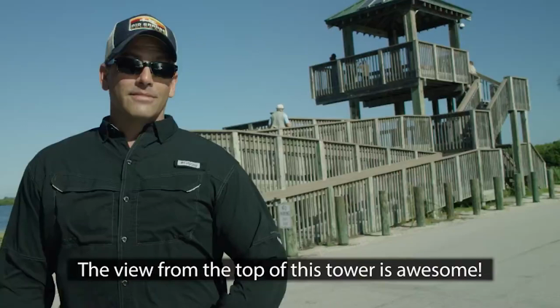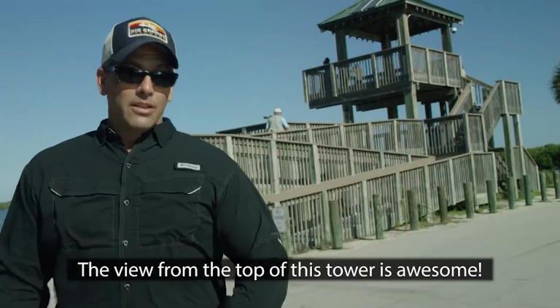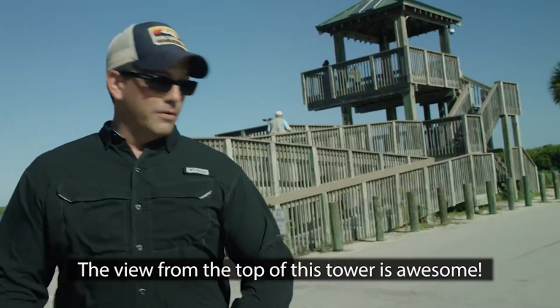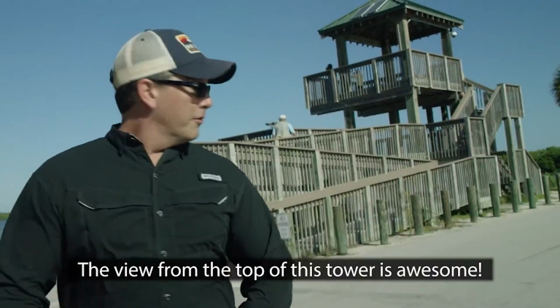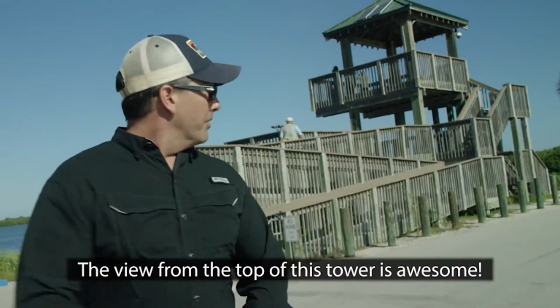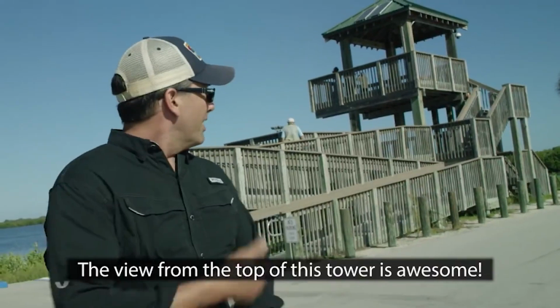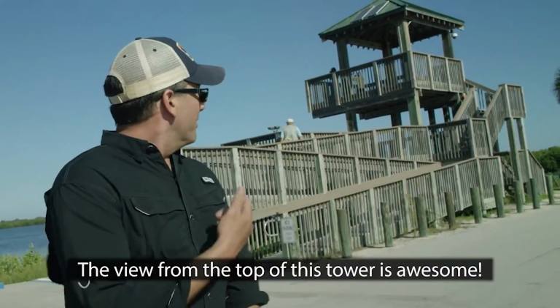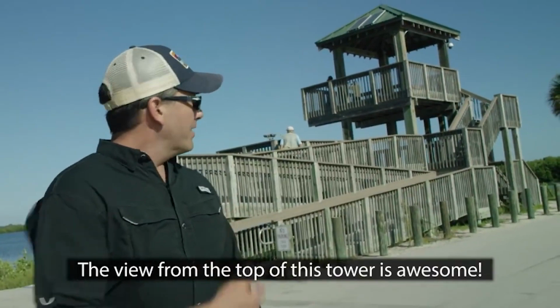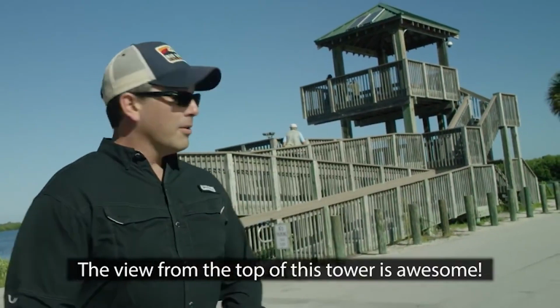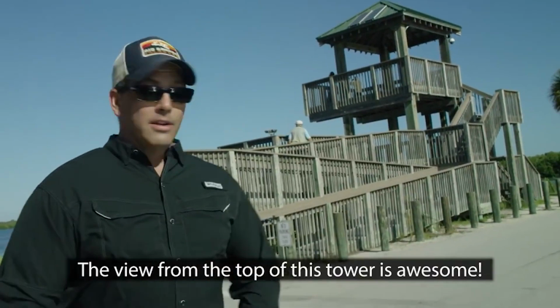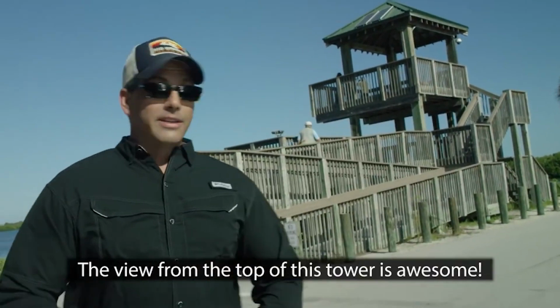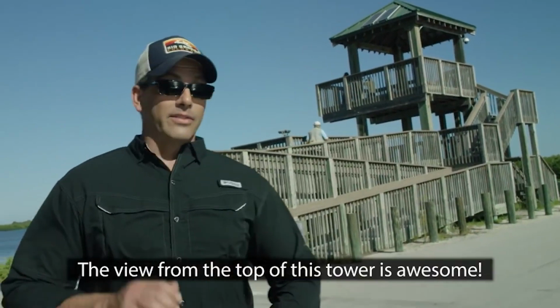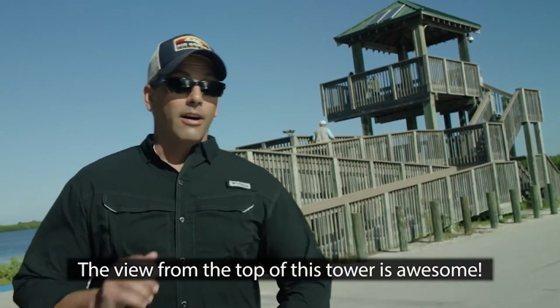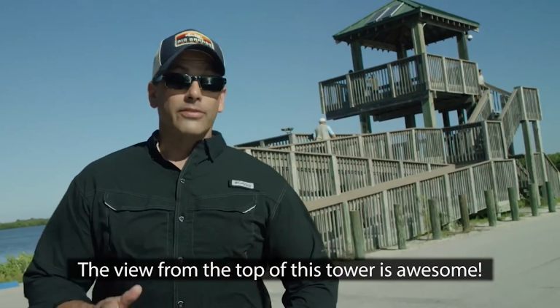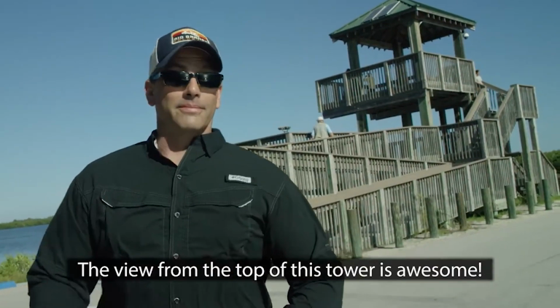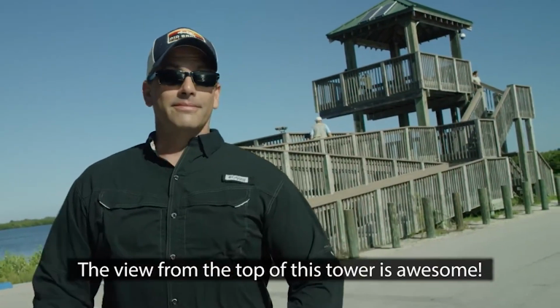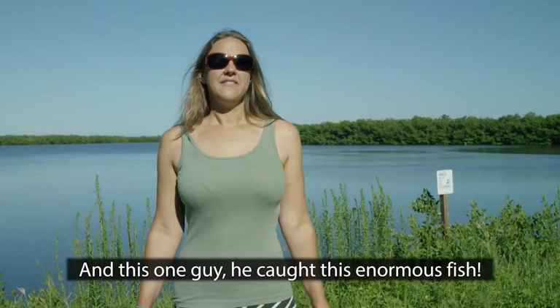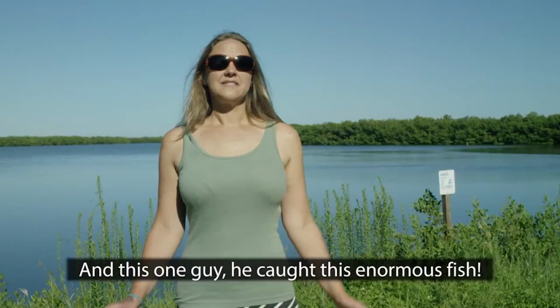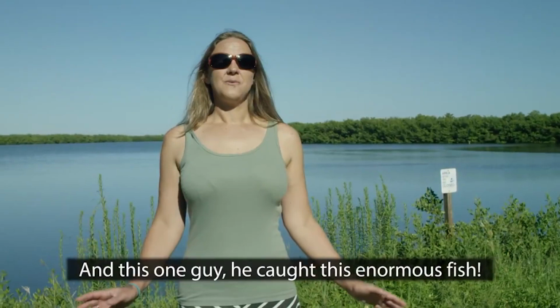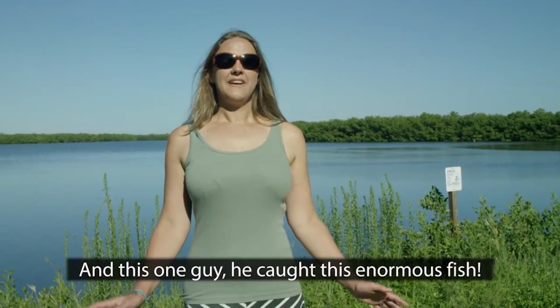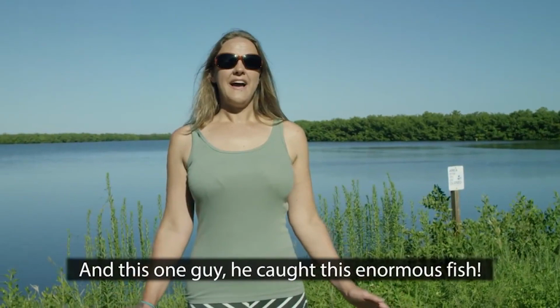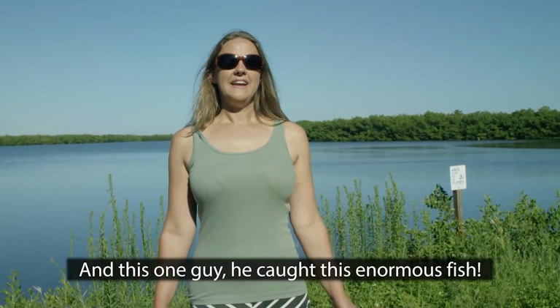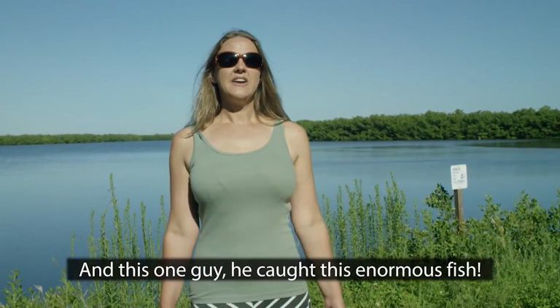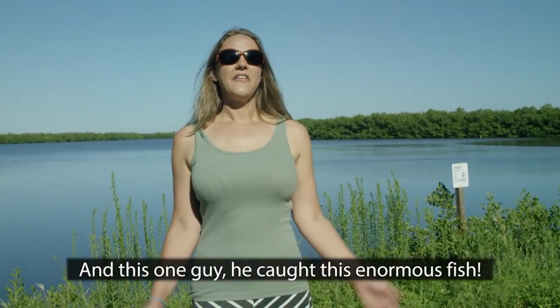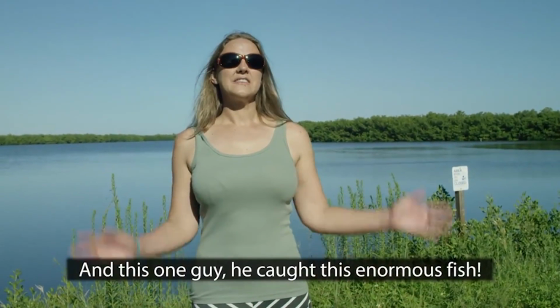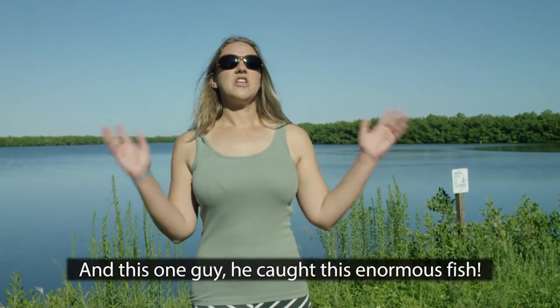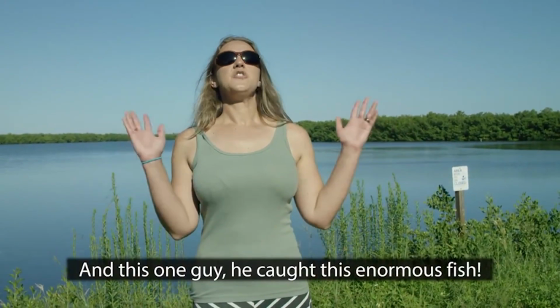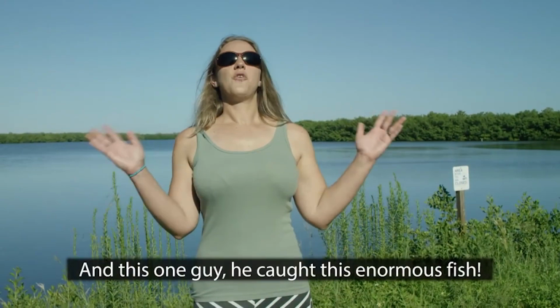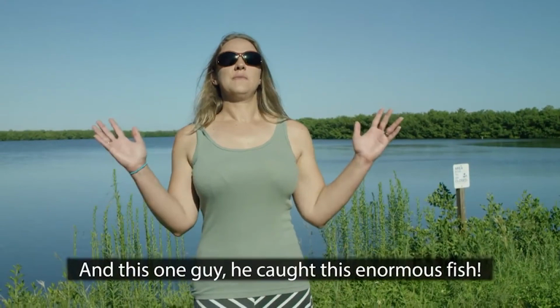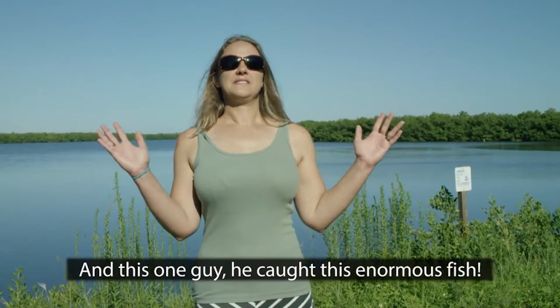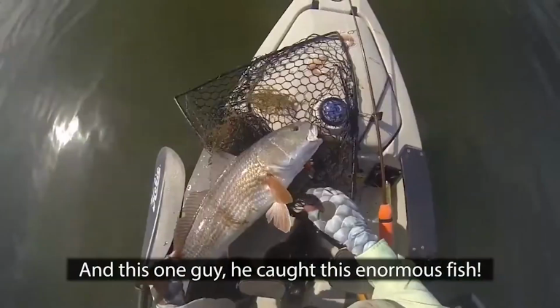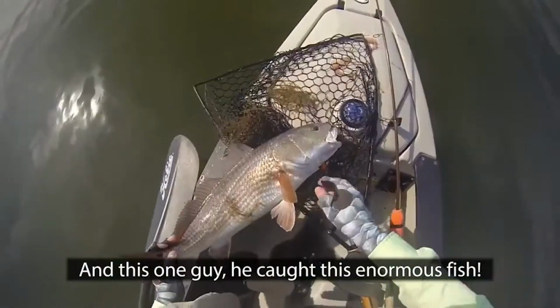The view from the top of this tower is awesome. And this one guy, he caught this enormous fish.